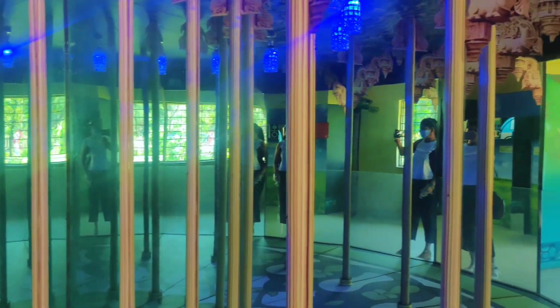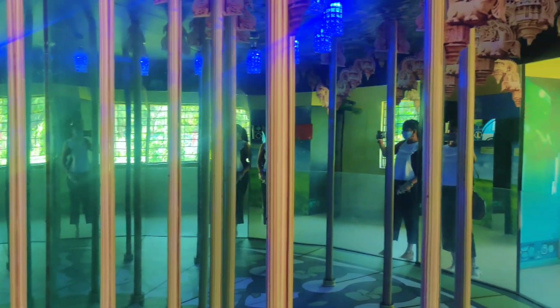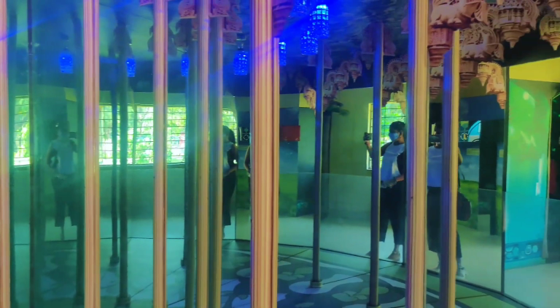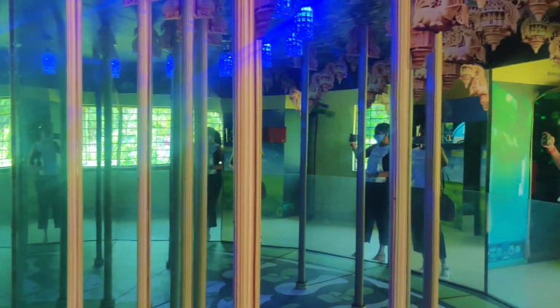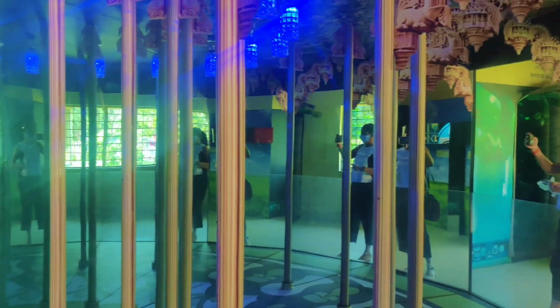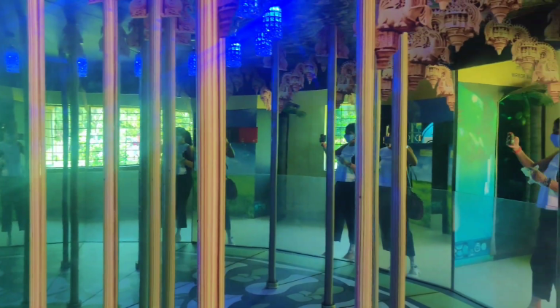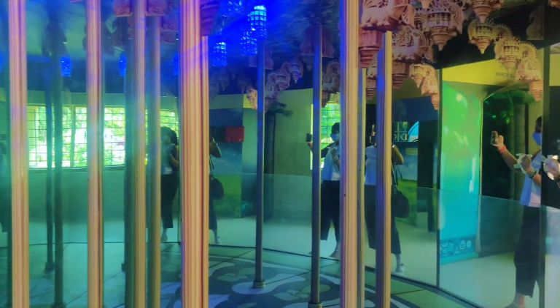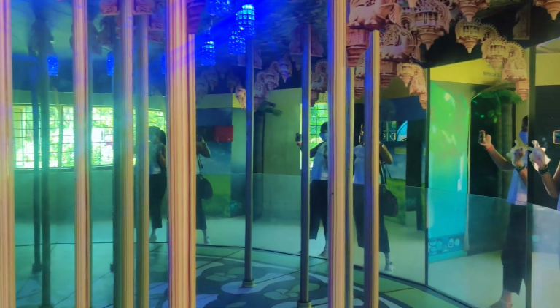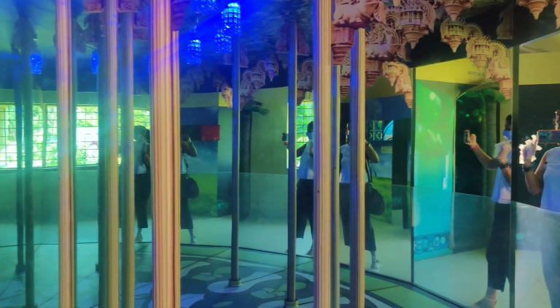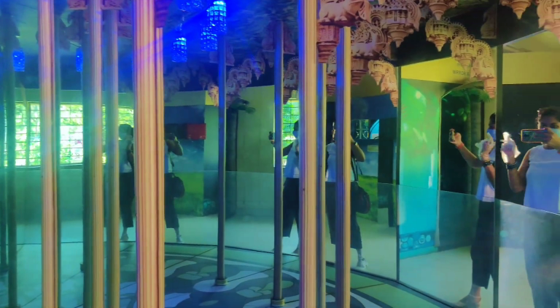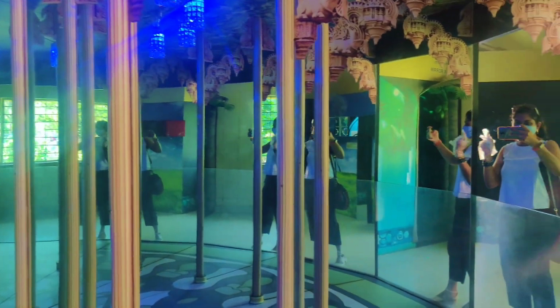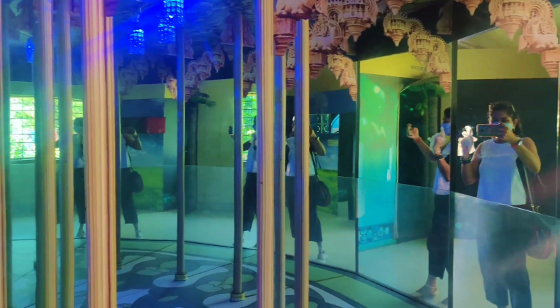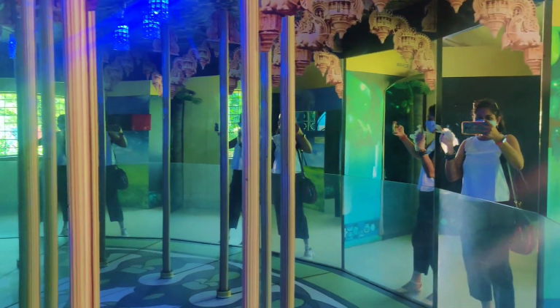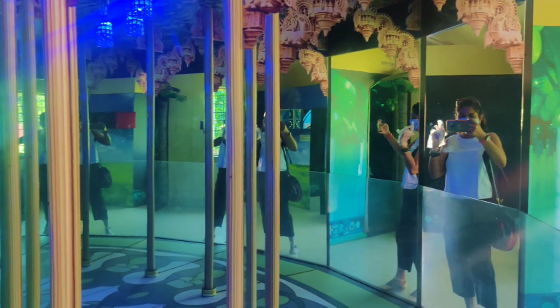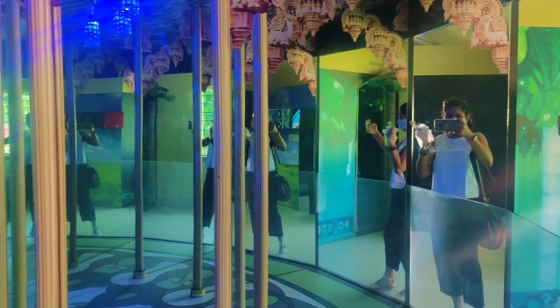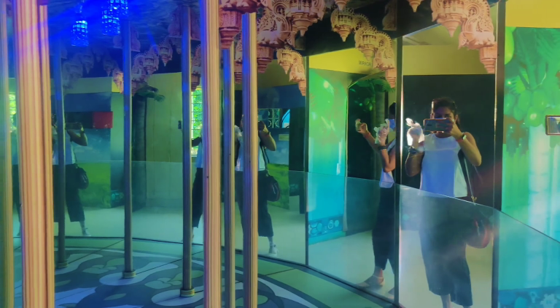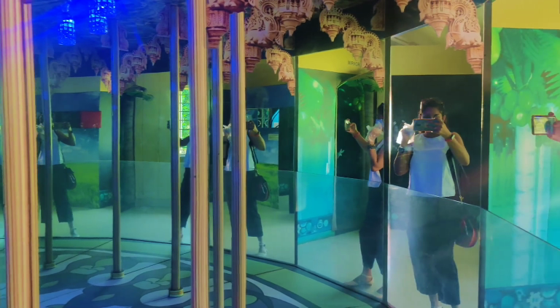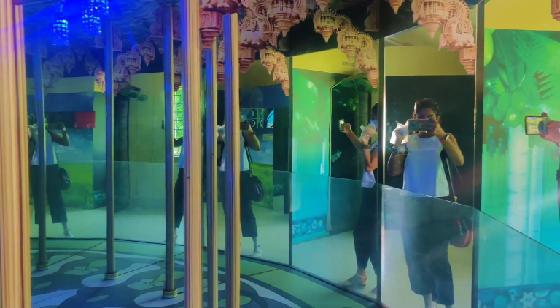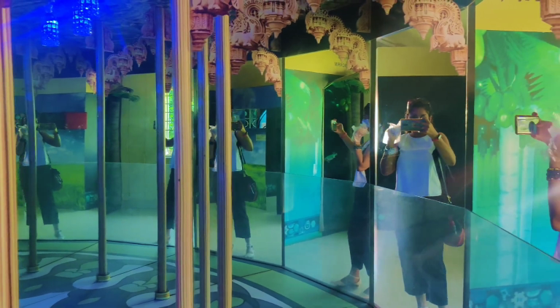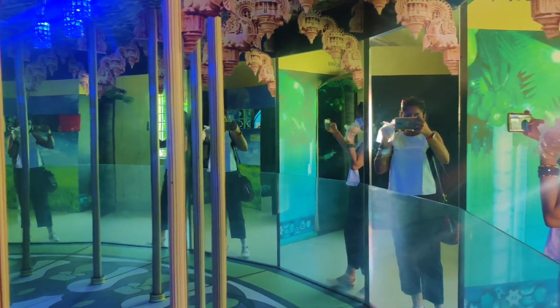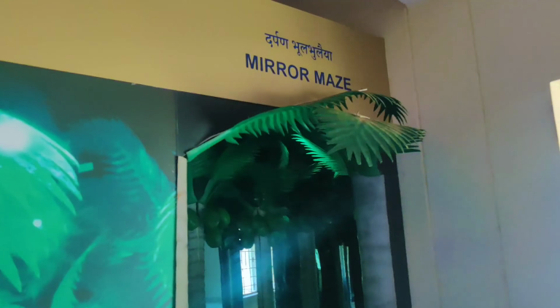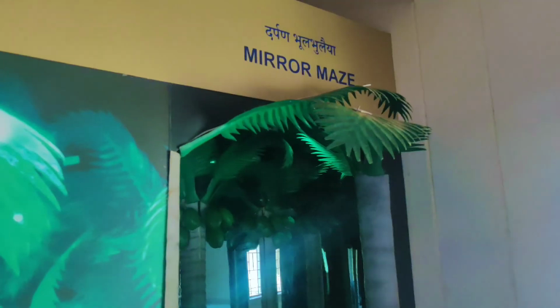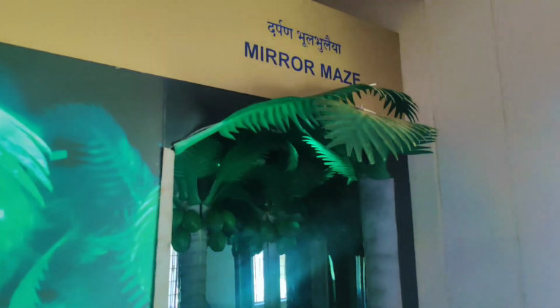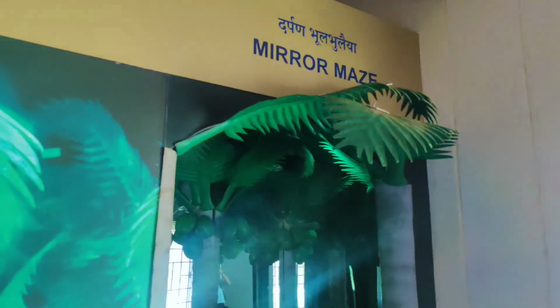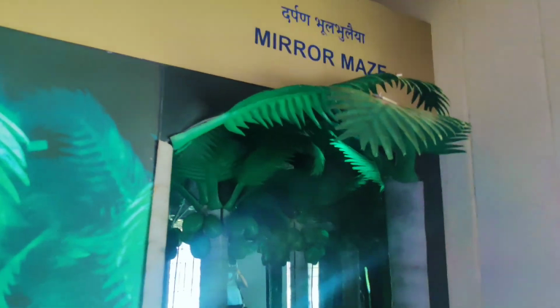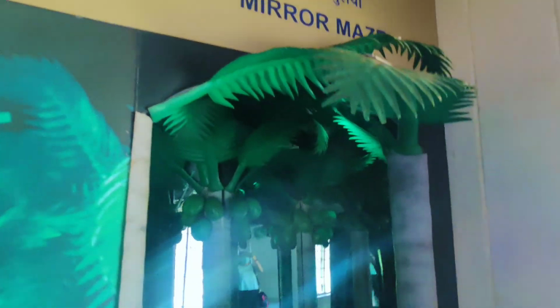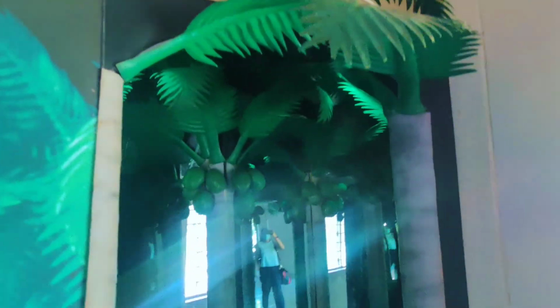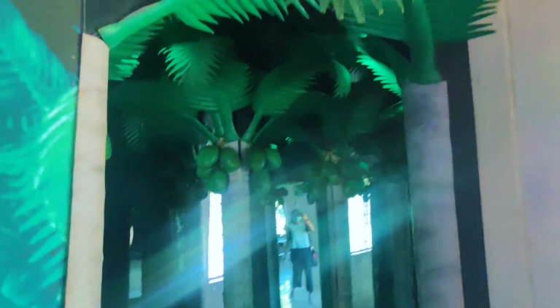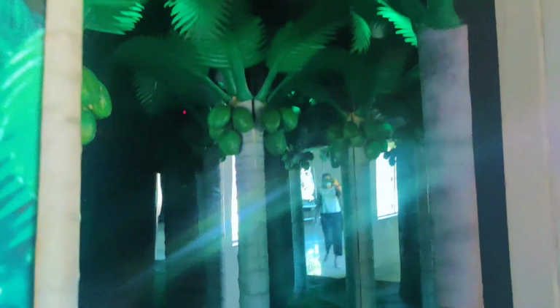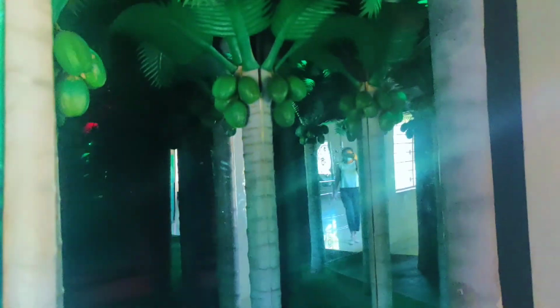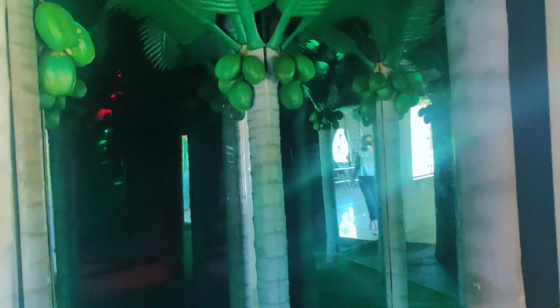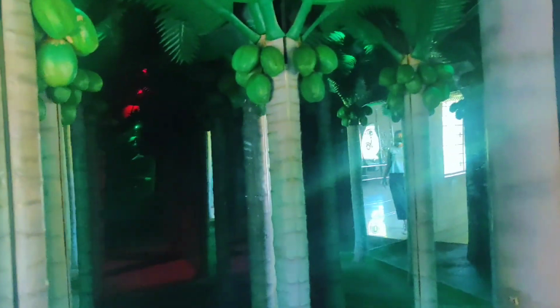The mirror department was phenomenal and my kids really enjoyed inside the maze section.